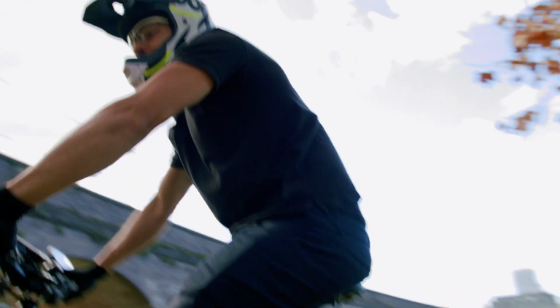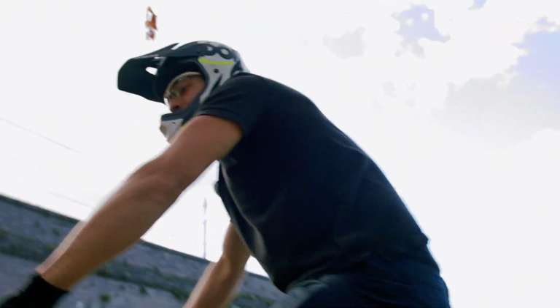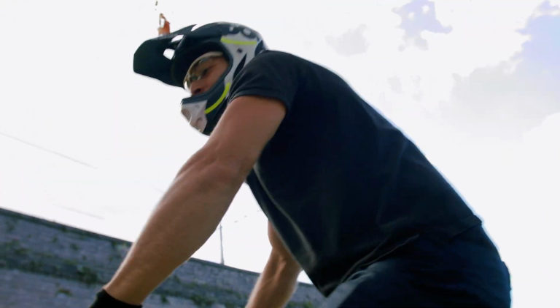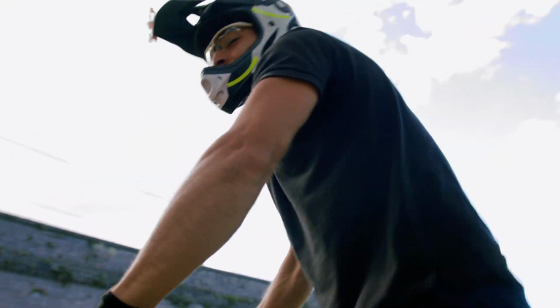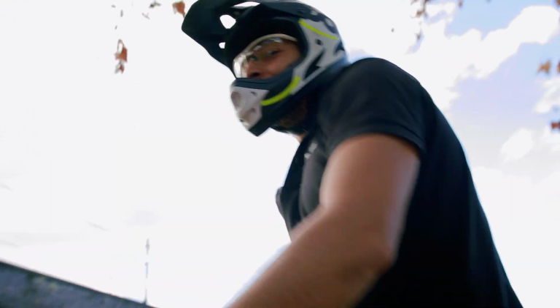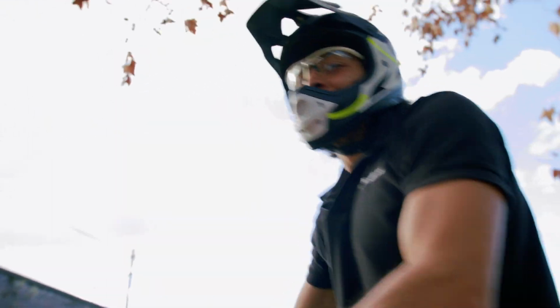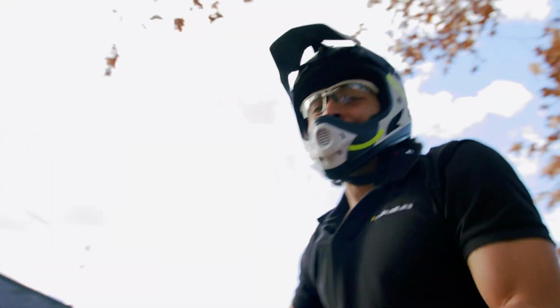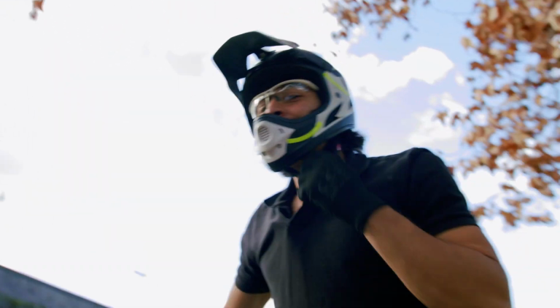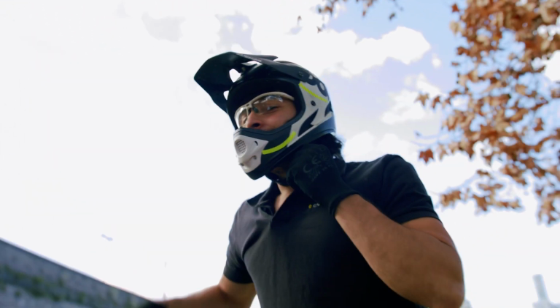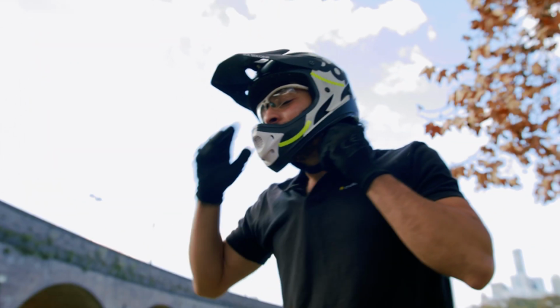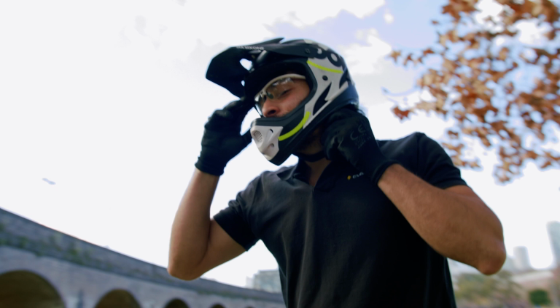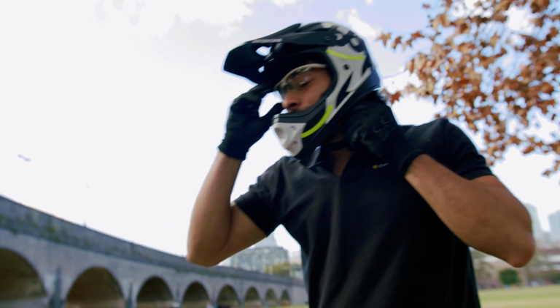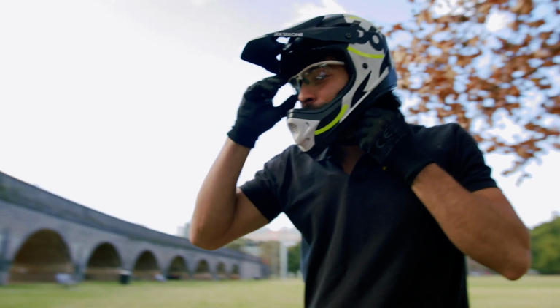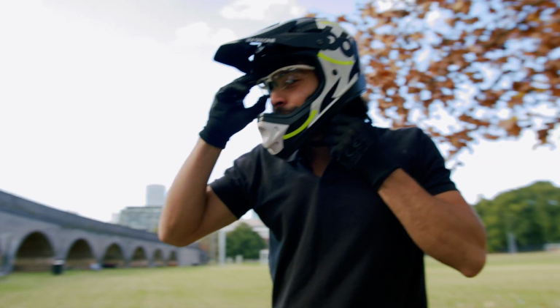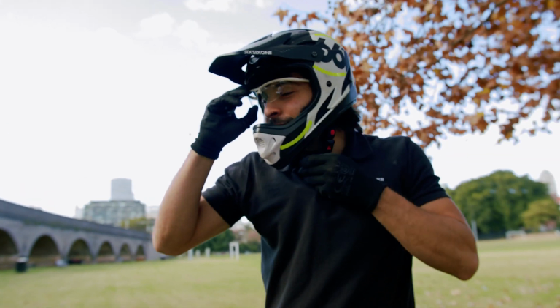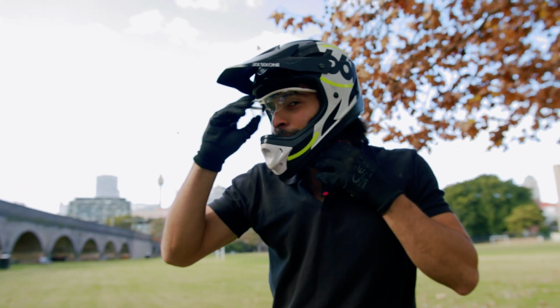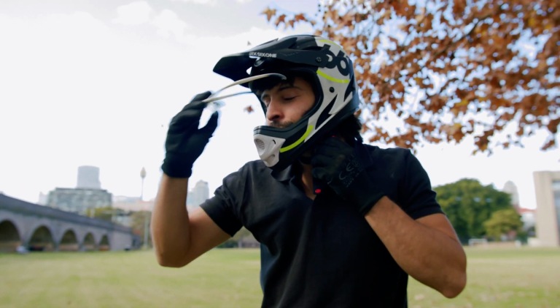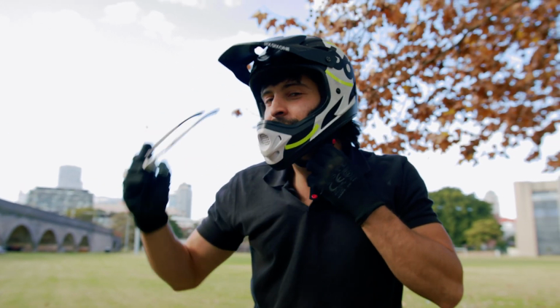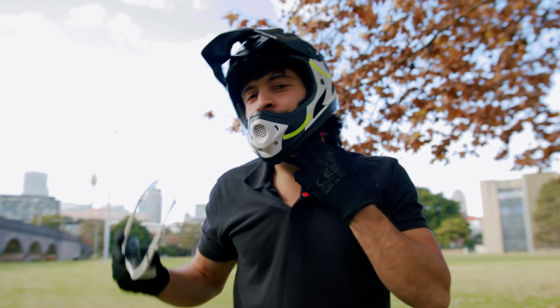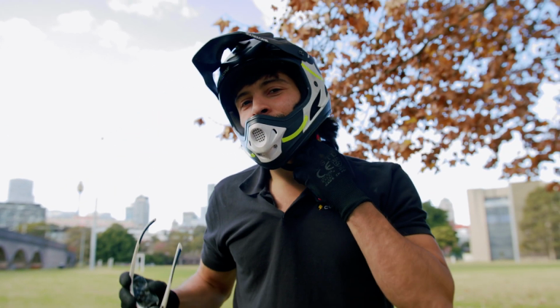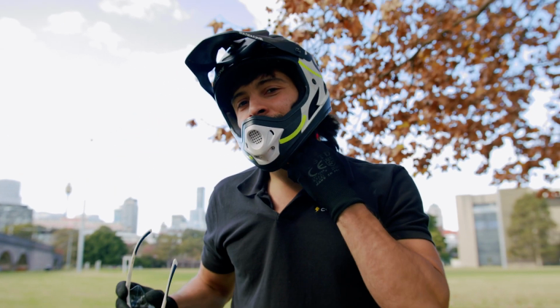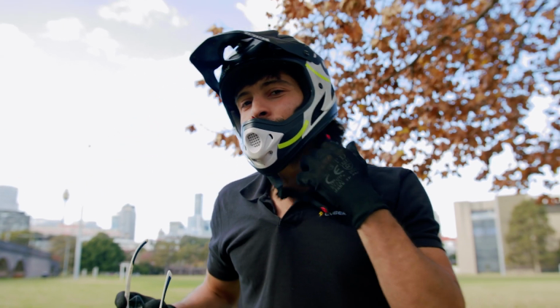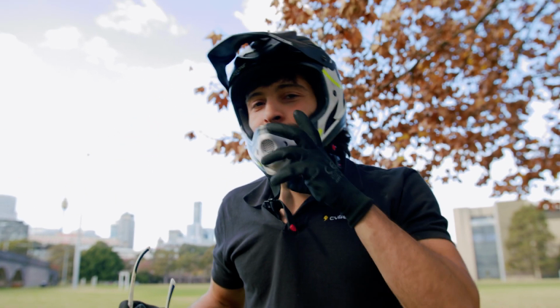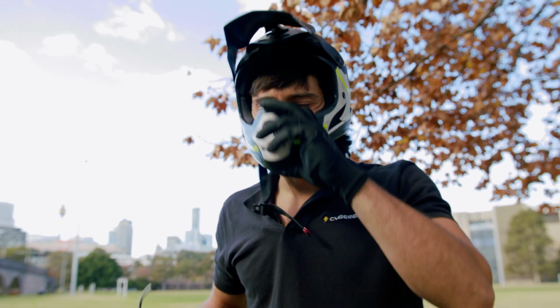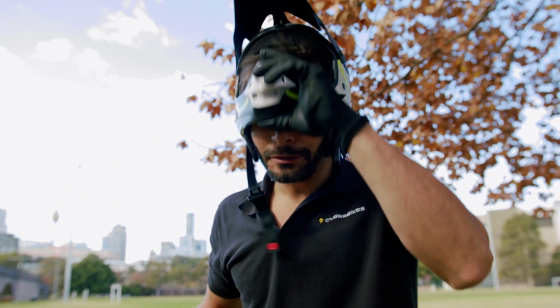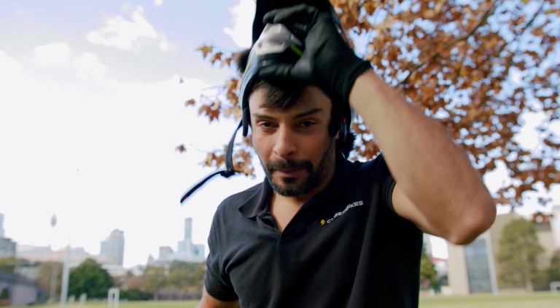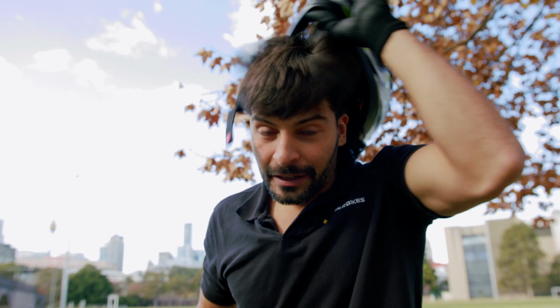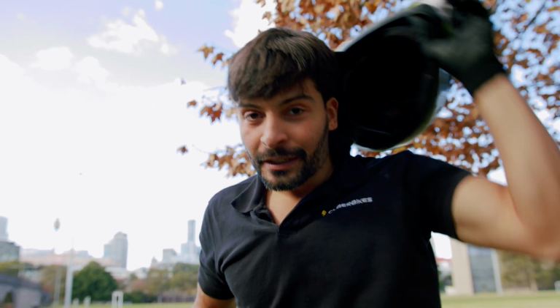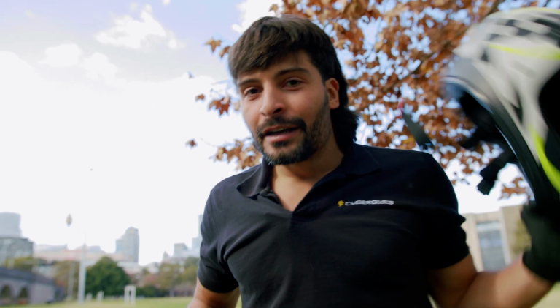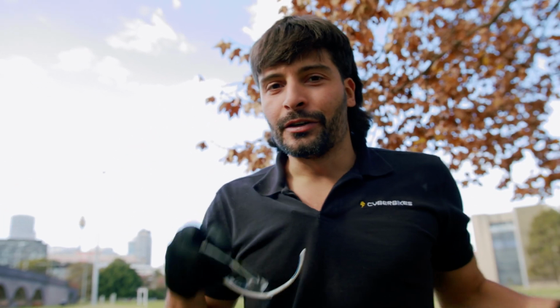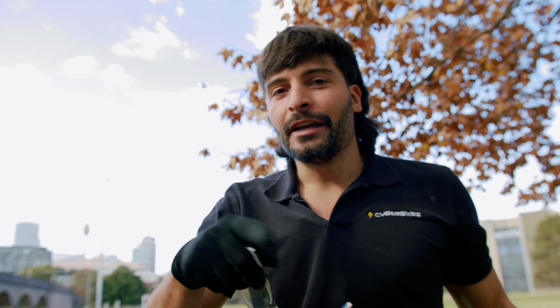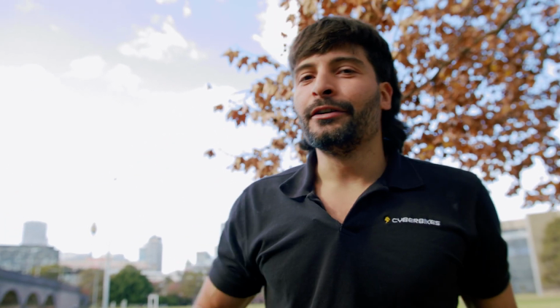Now we're going to talk about how to extend the range of your electric bike, so stay tuned.